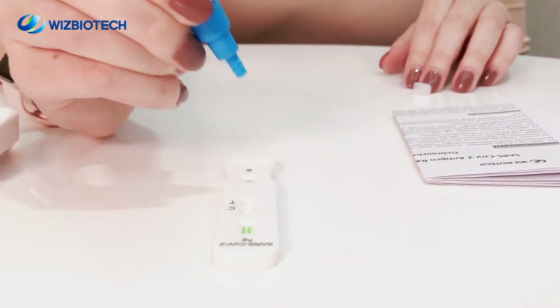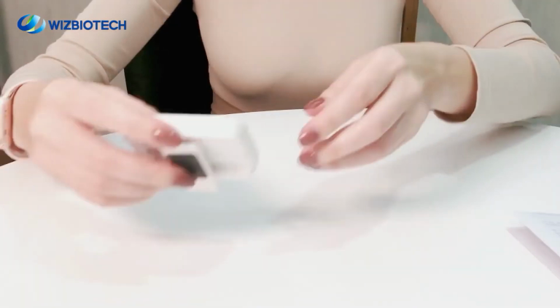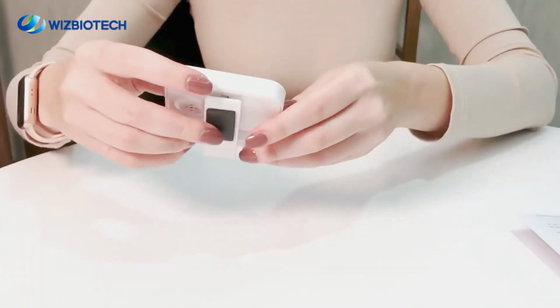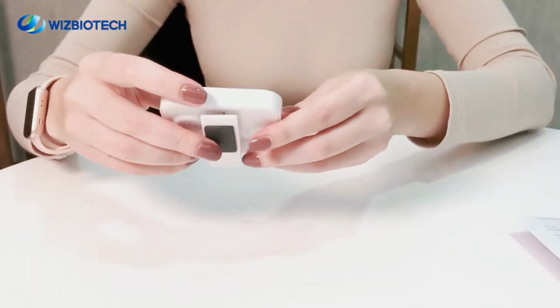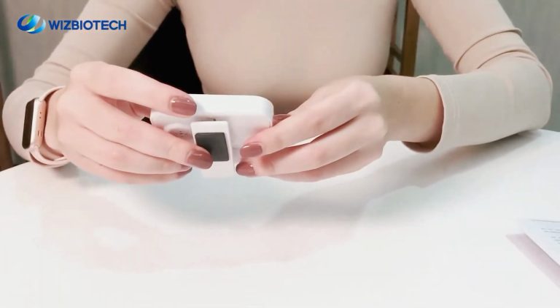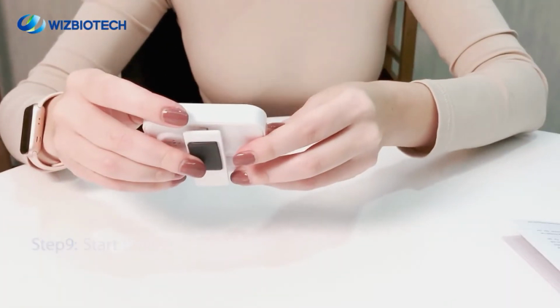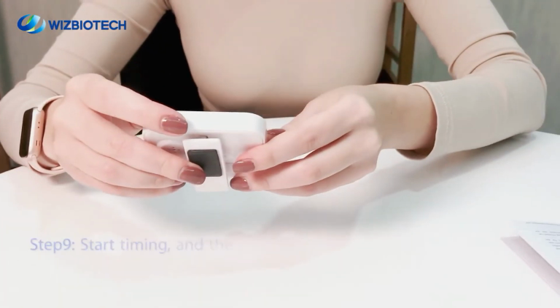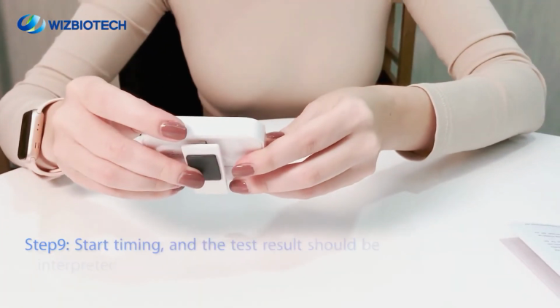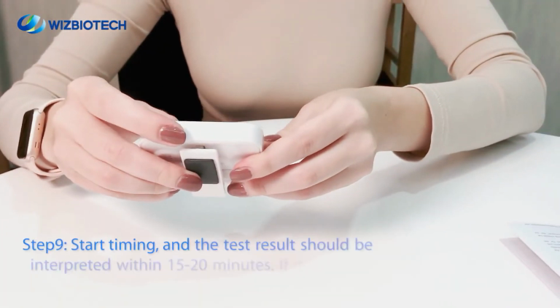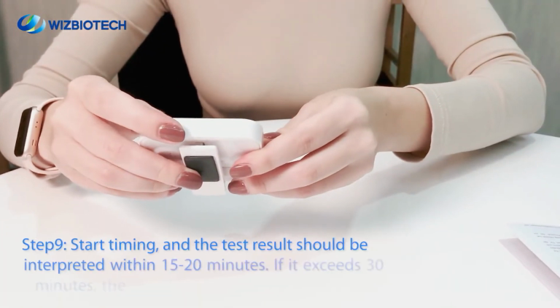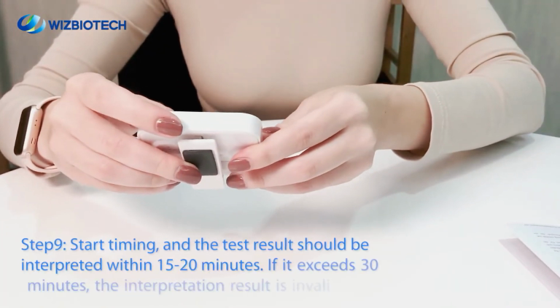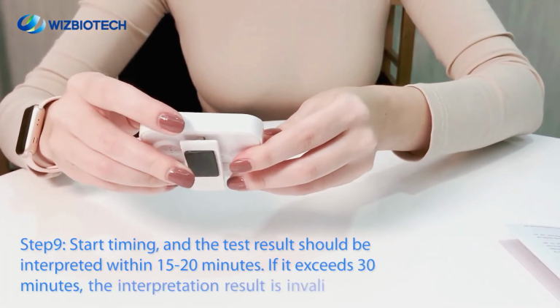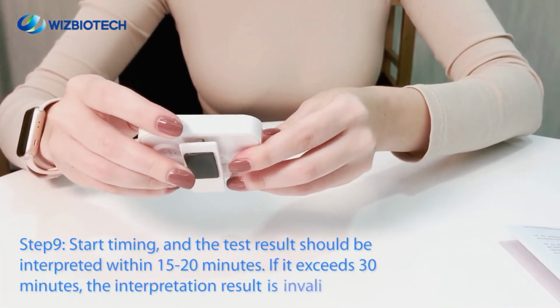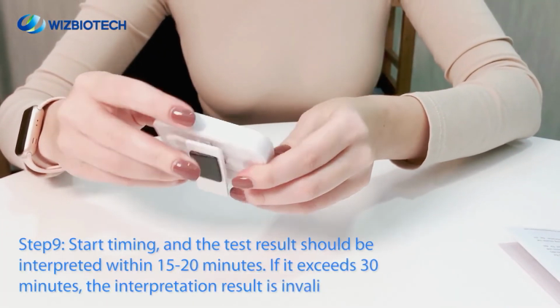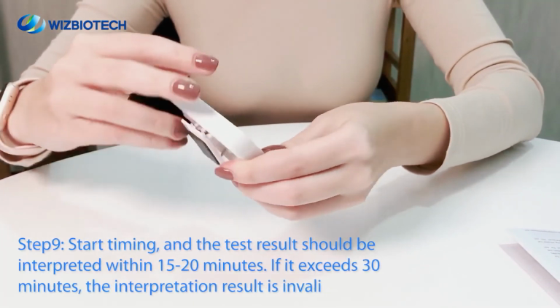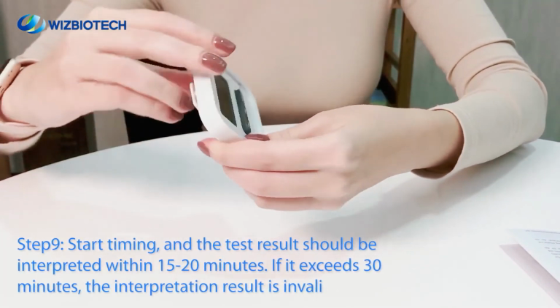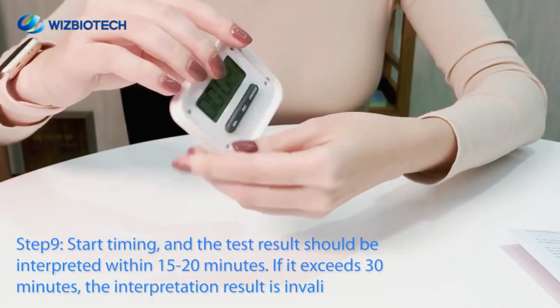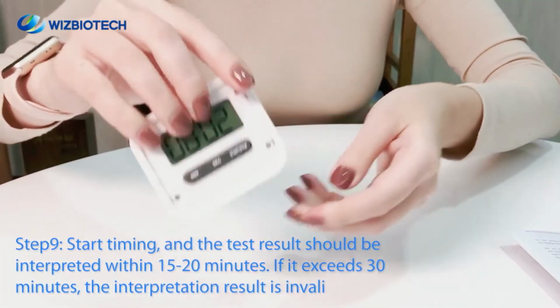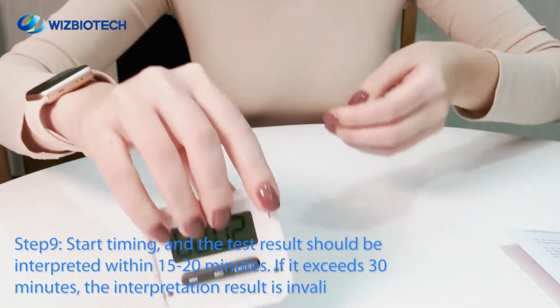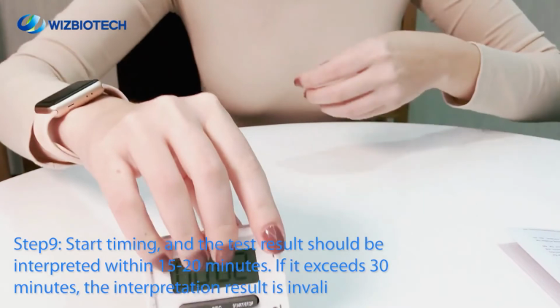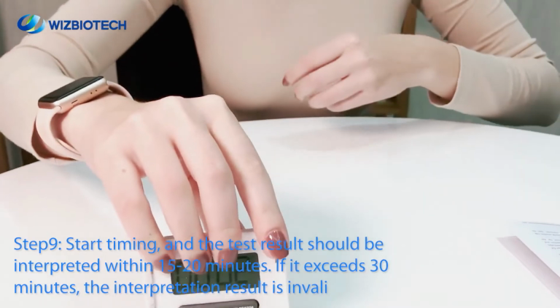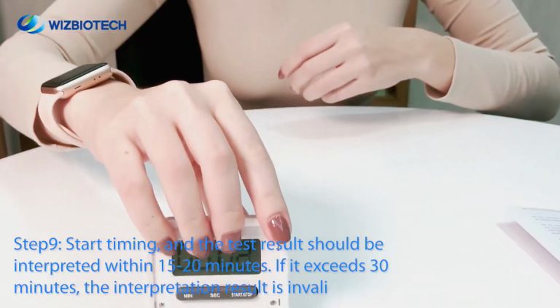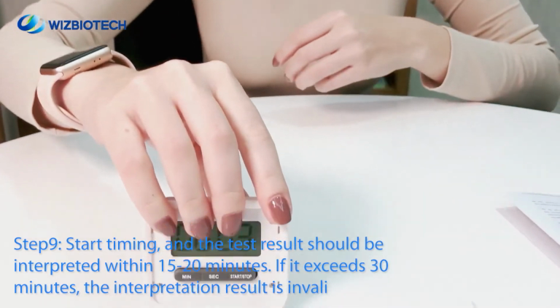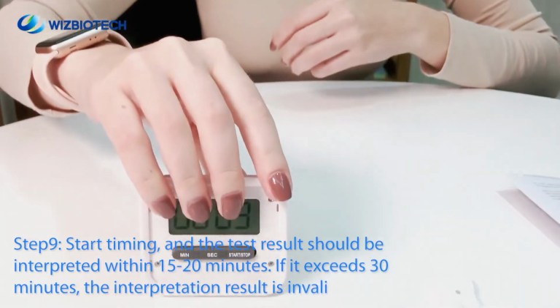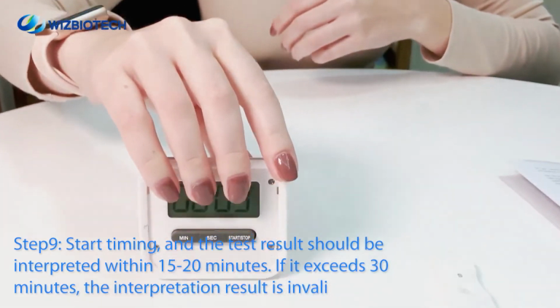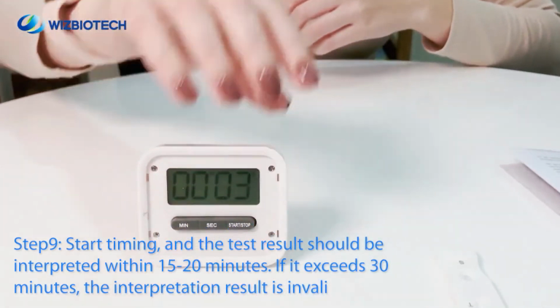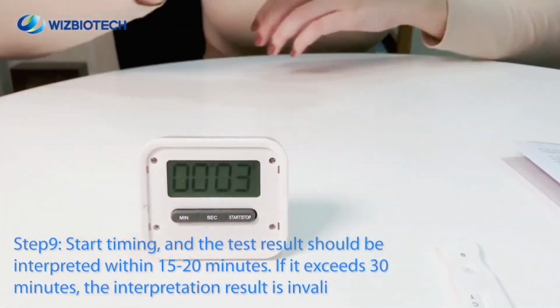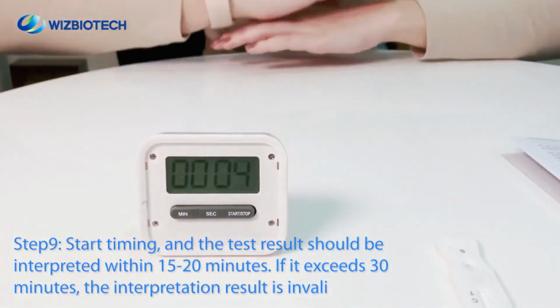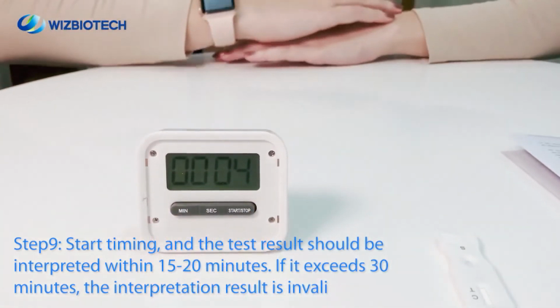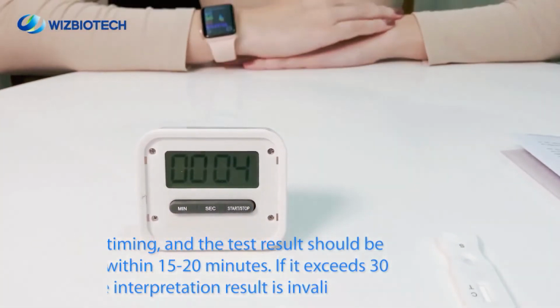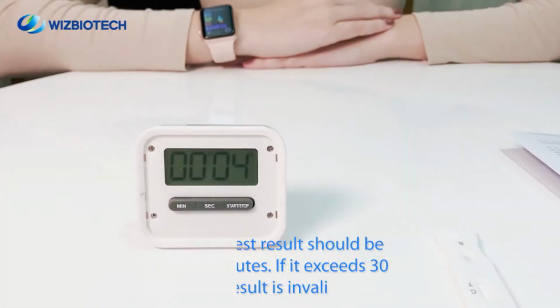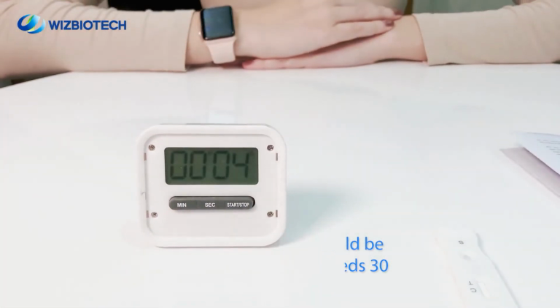Step 9. Start timing and the test results should be interpreted within 15 to 20 minutes.